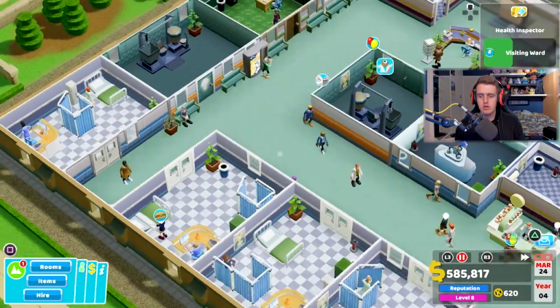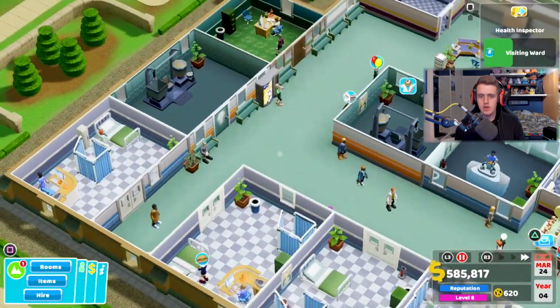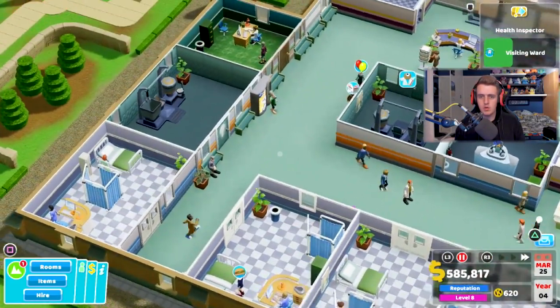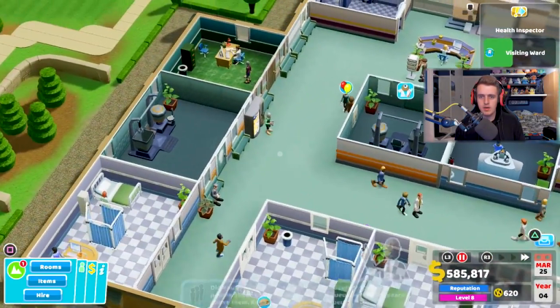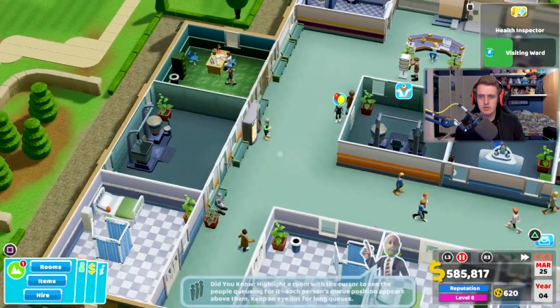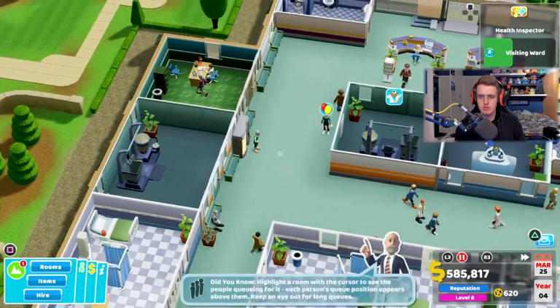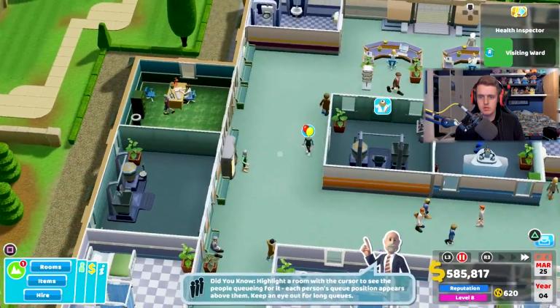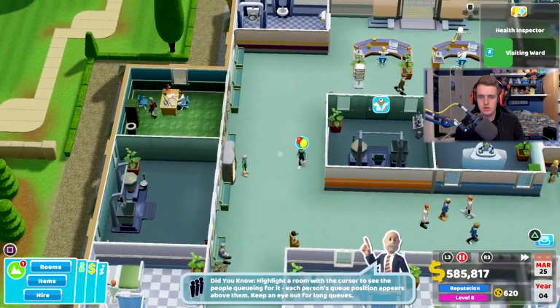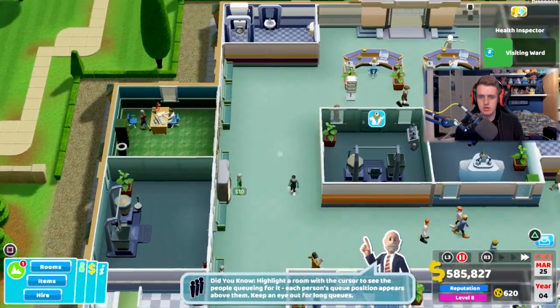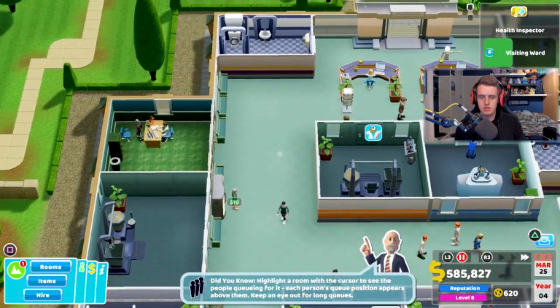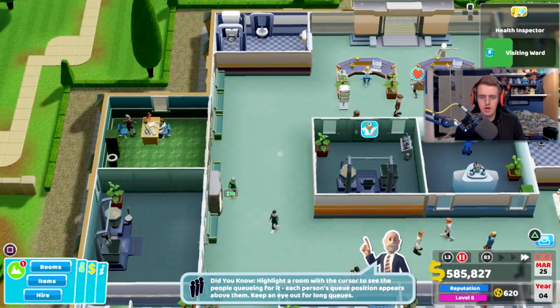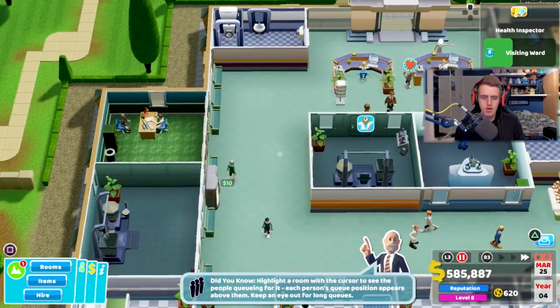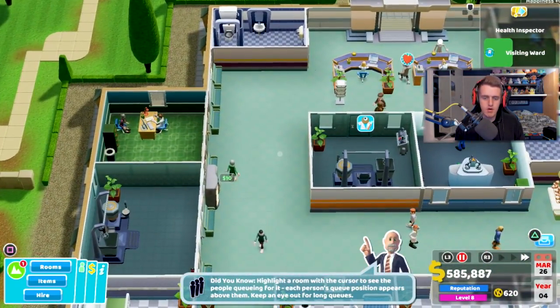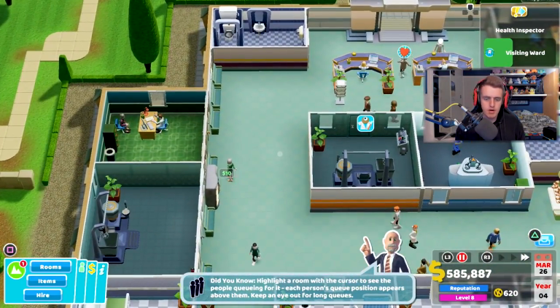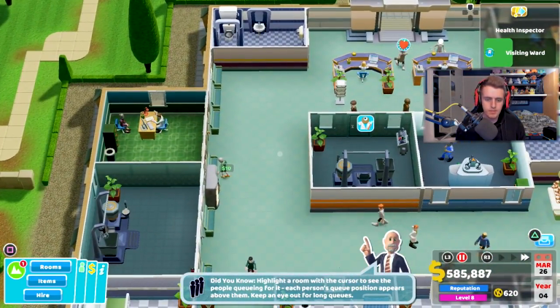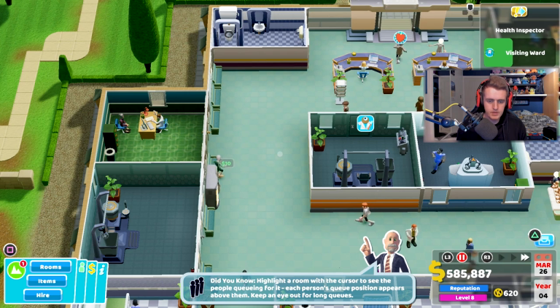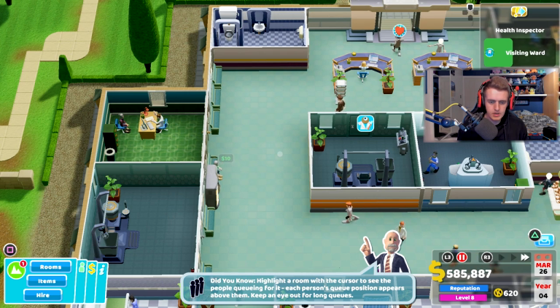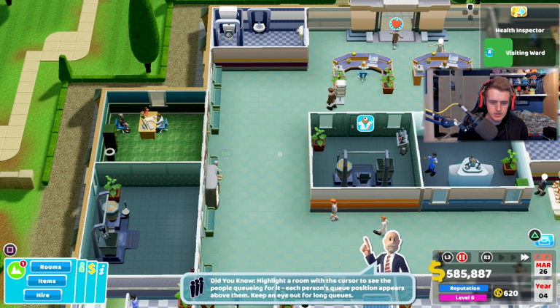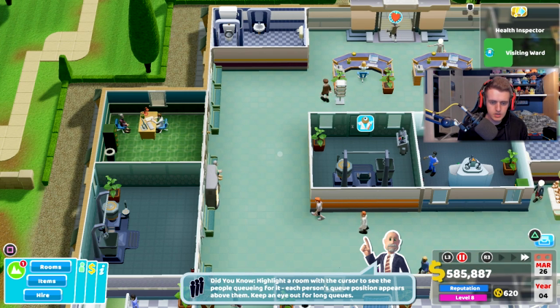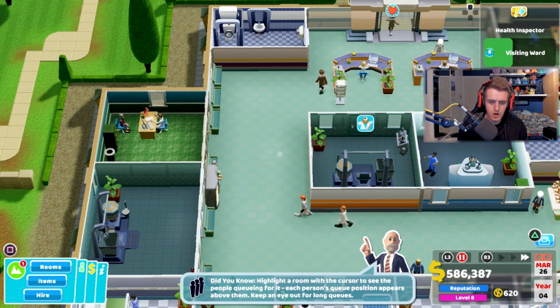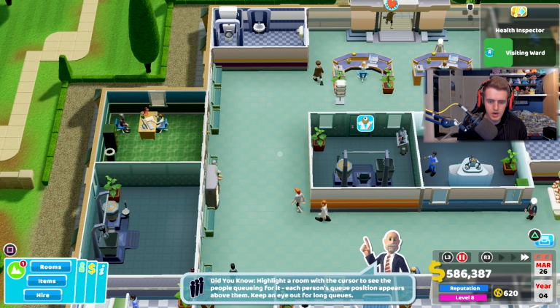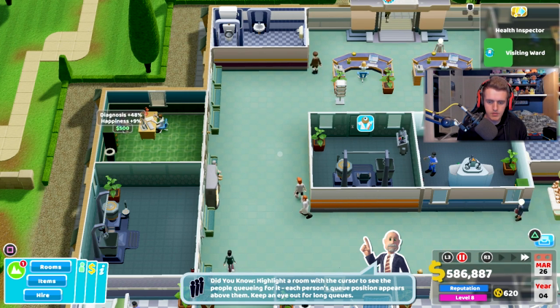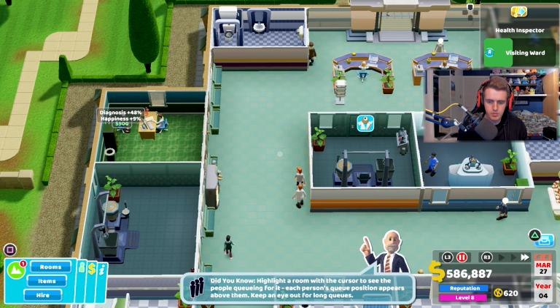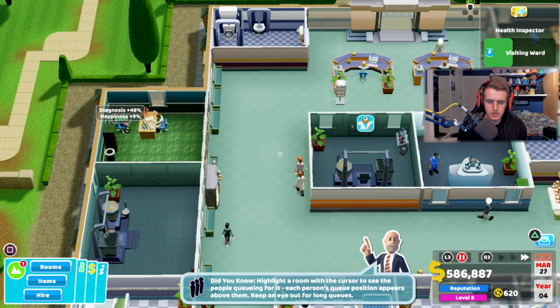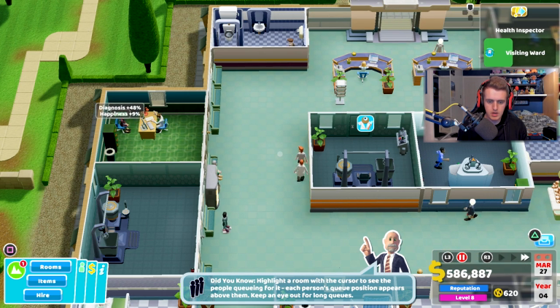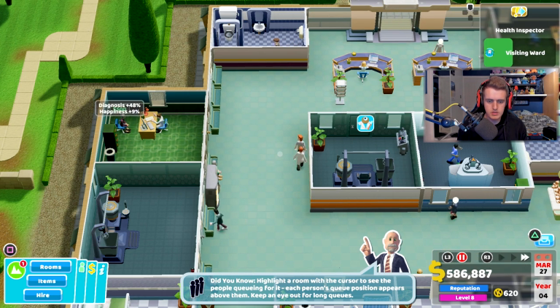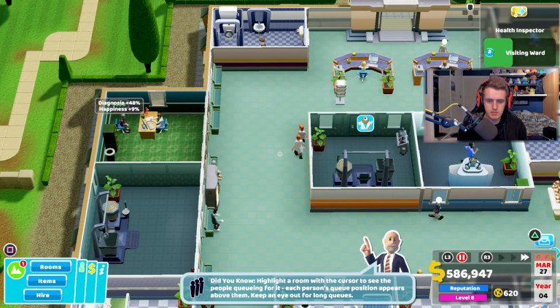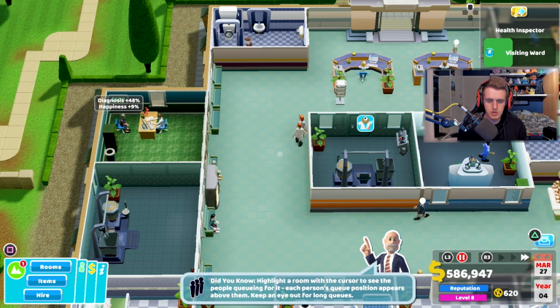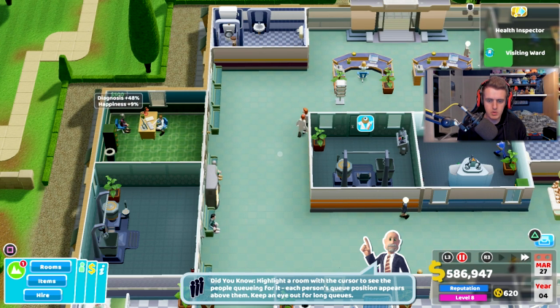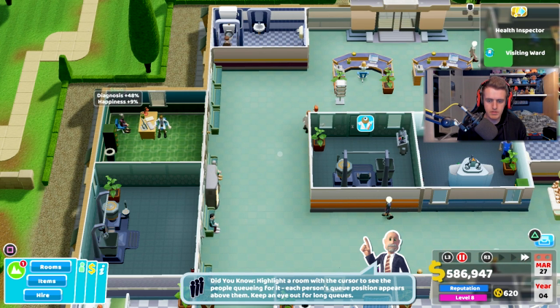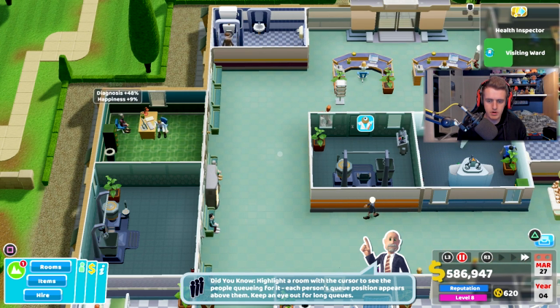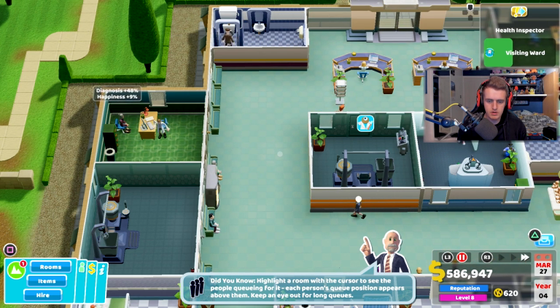We're making some serious dollar. Did you know you can highlight a room with the cursor to see how many people are queuing for it?